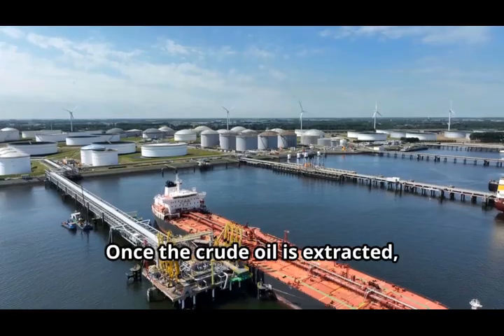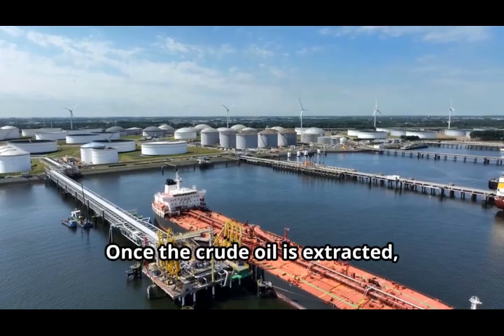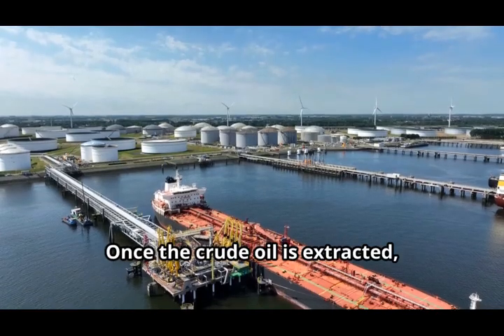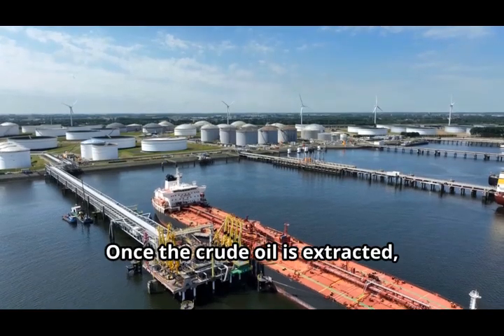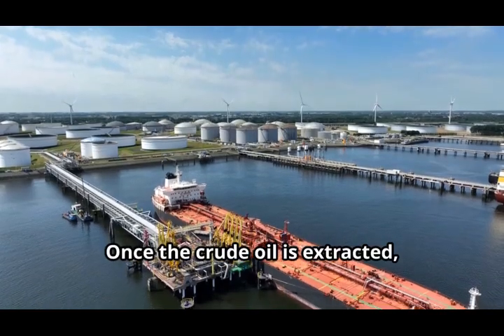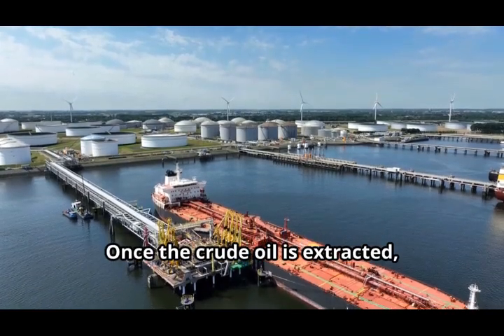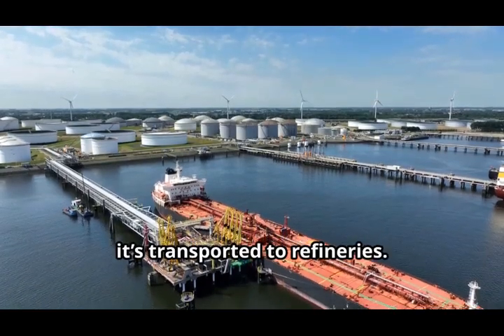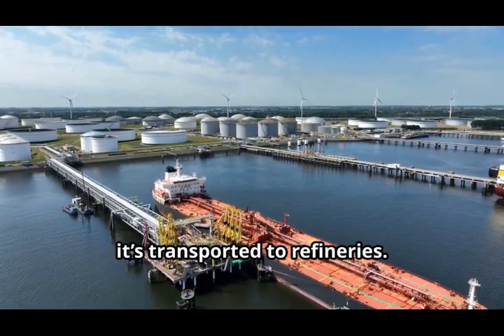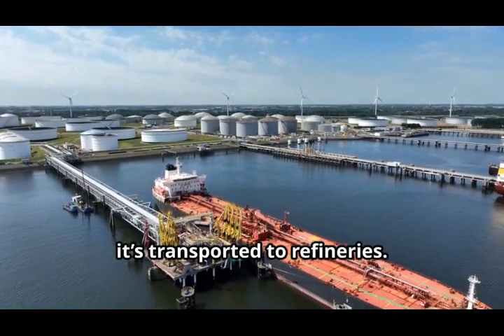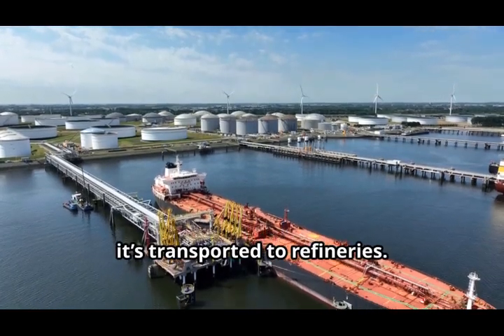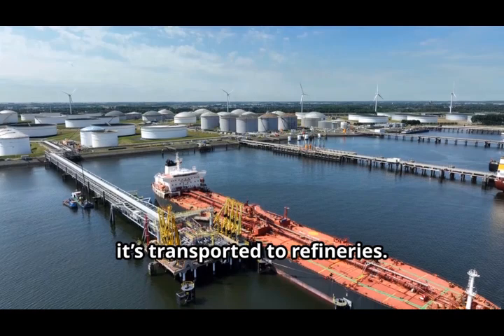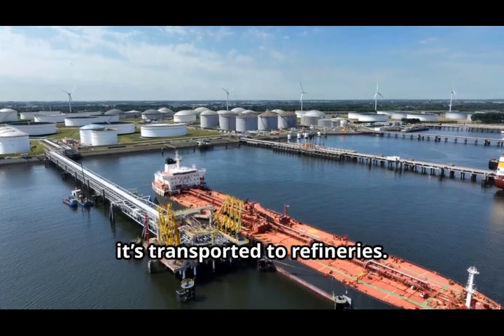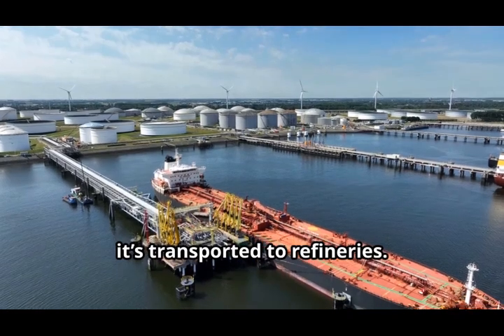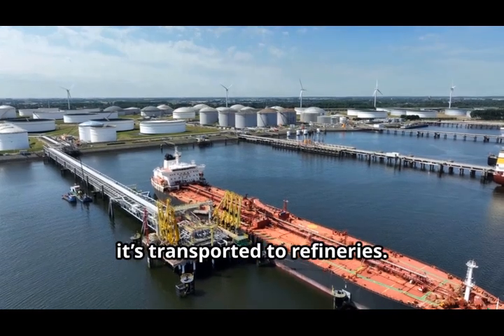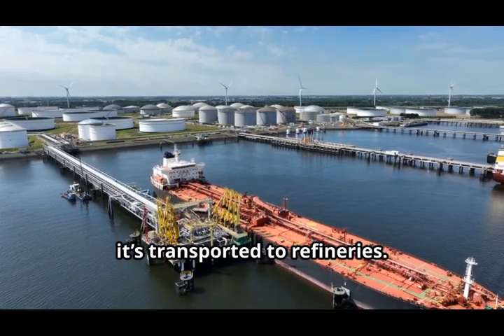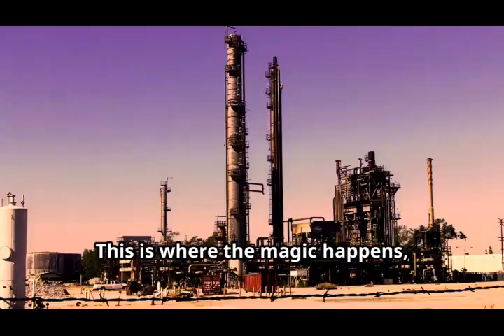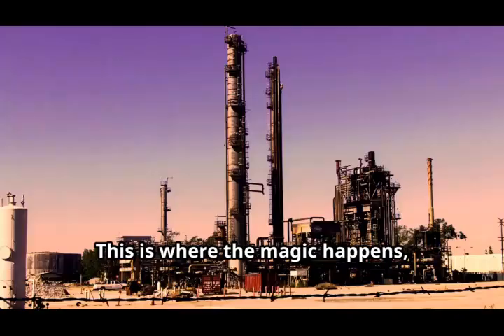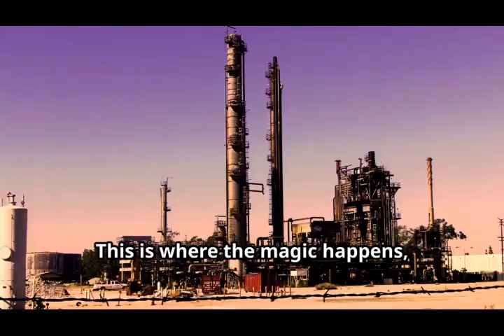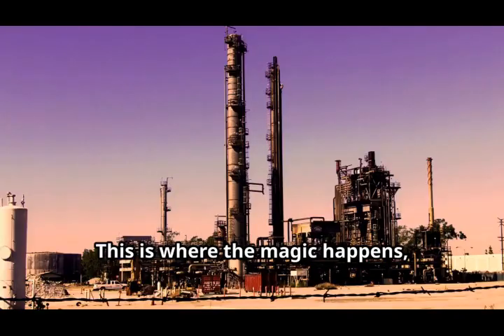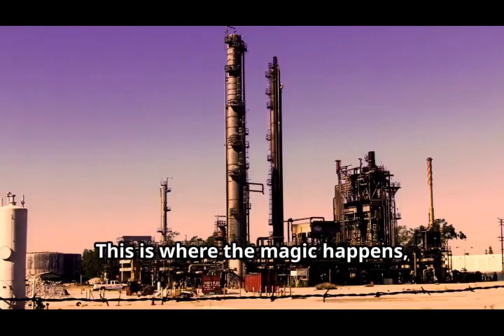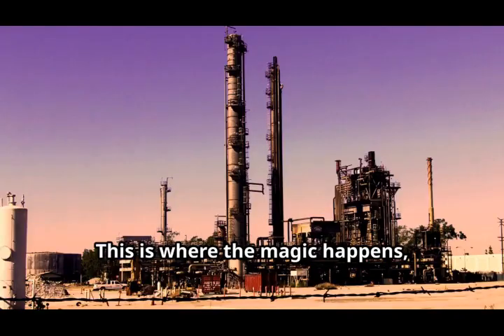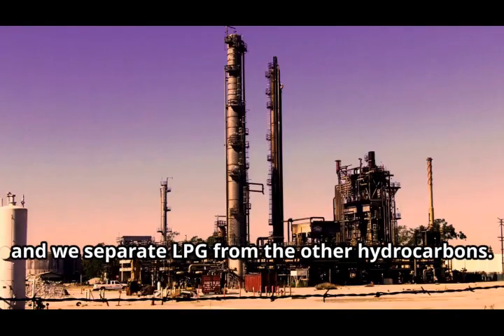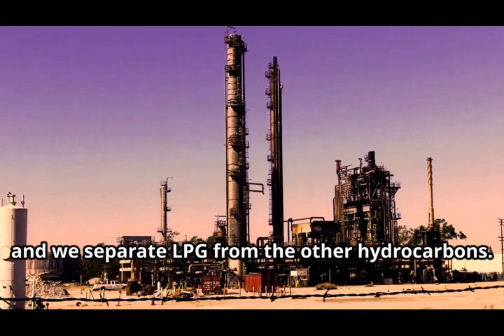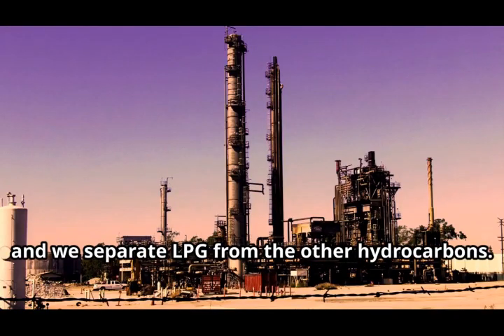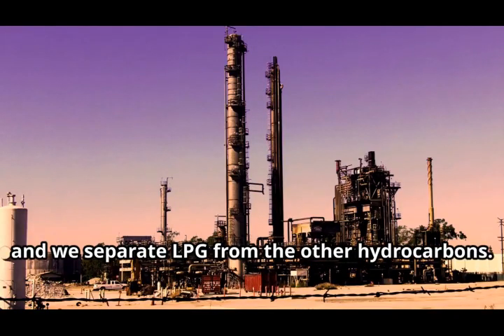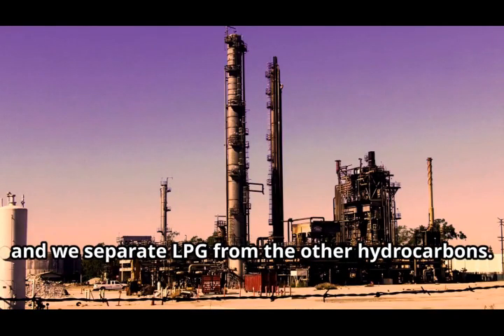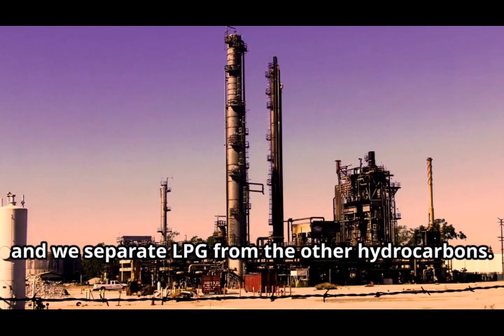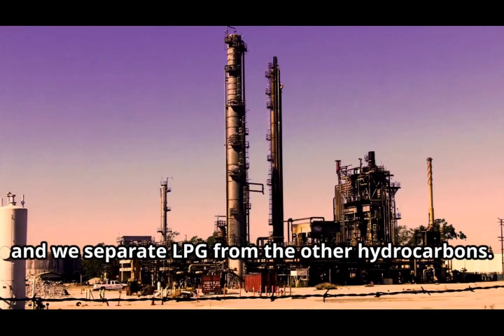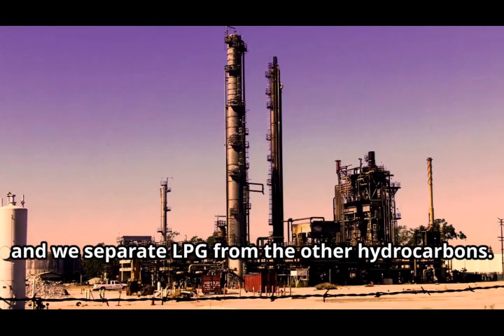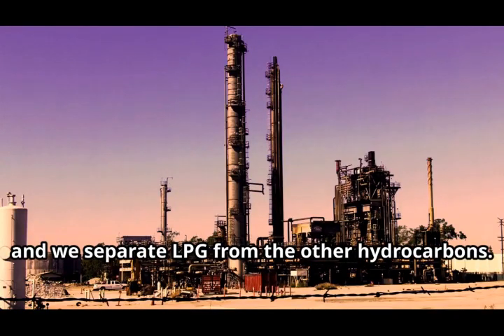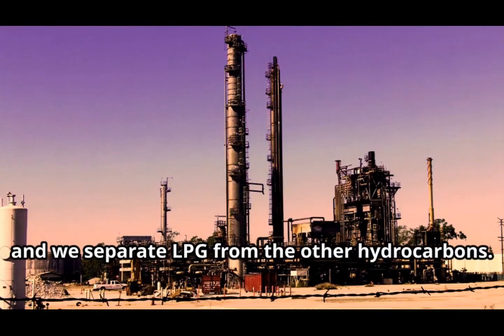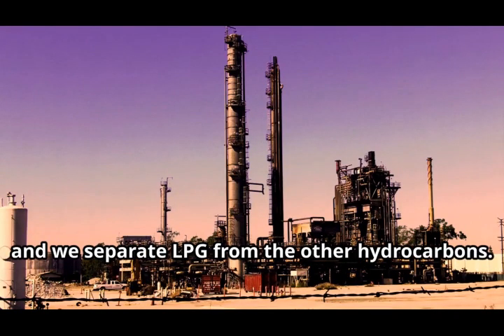Once the crude oil is extracted, it's transported to refineries. This is where the magic happens and we separate LPG from the other hydrocarbons.